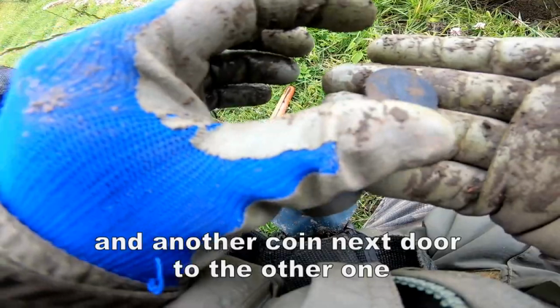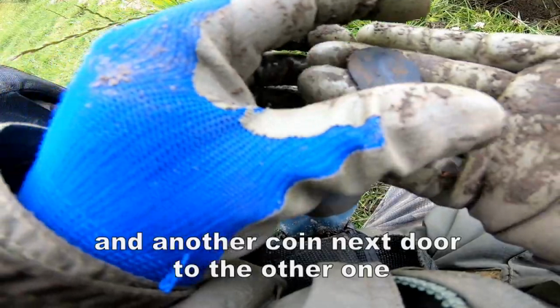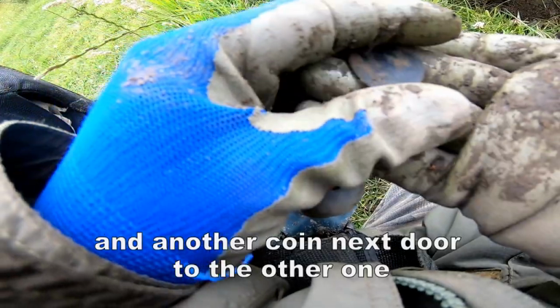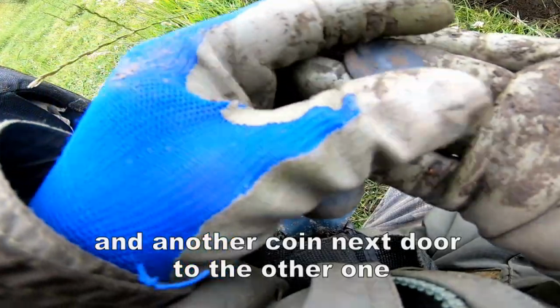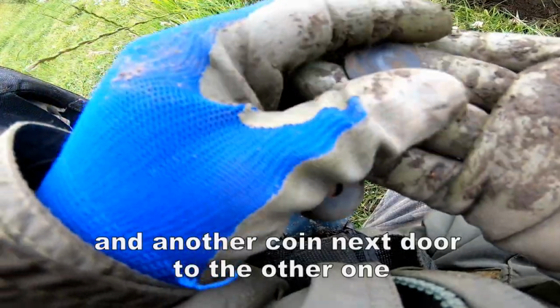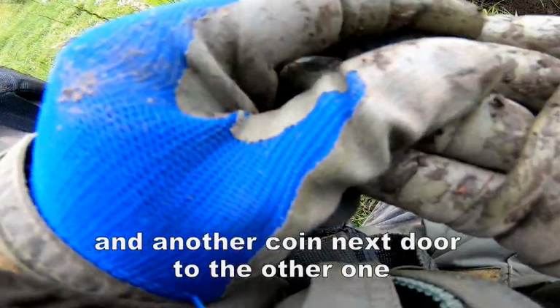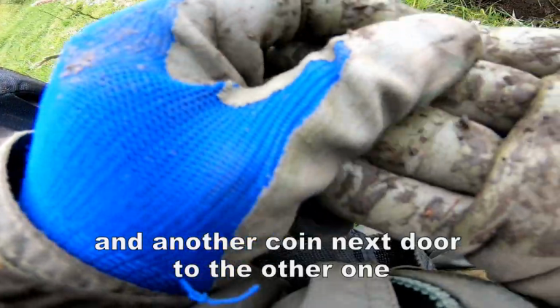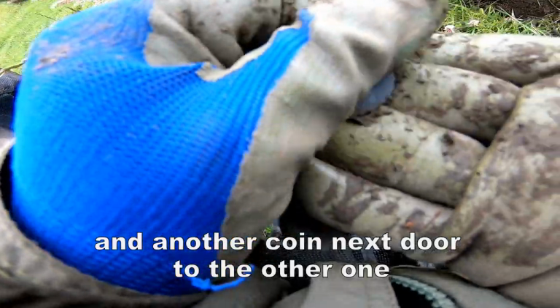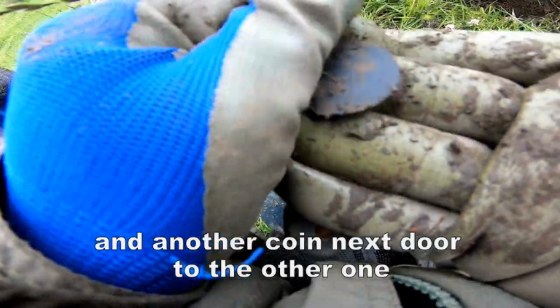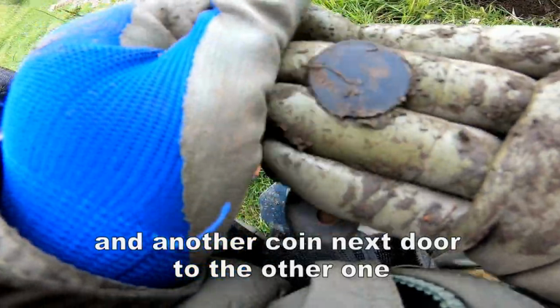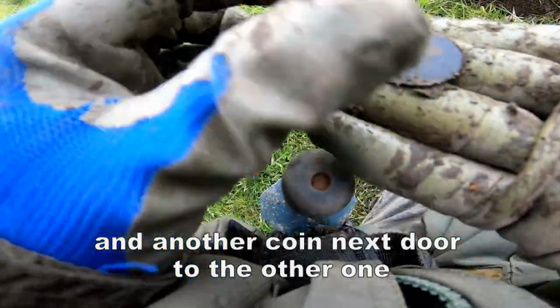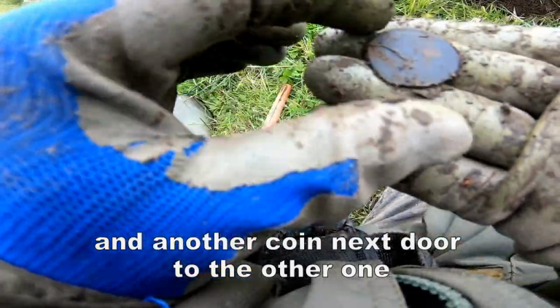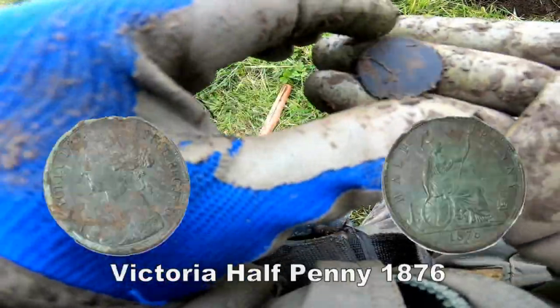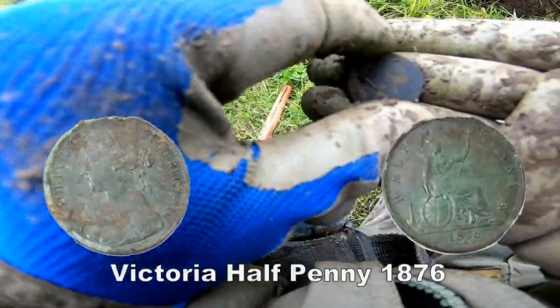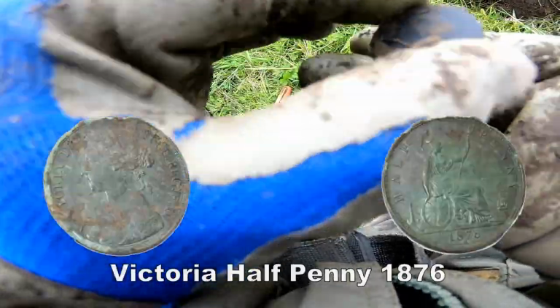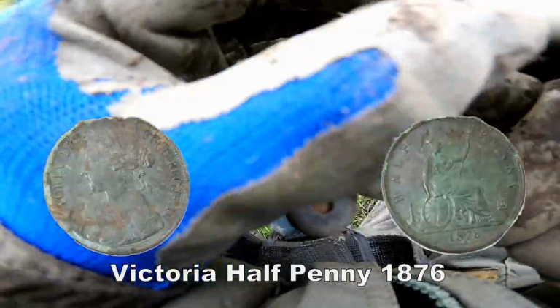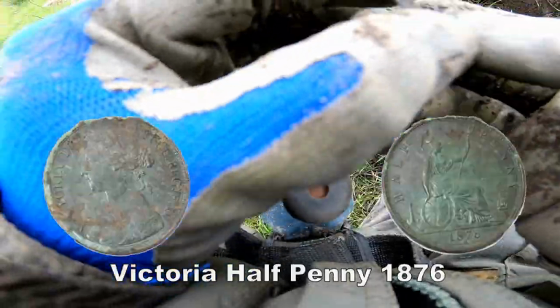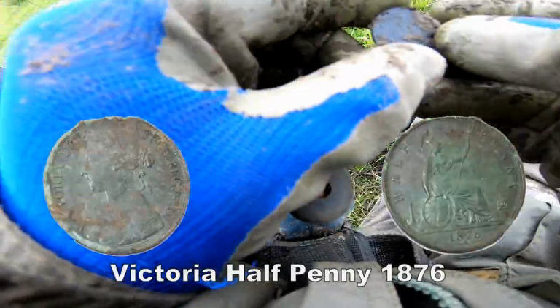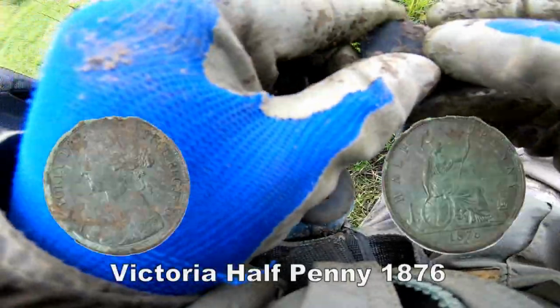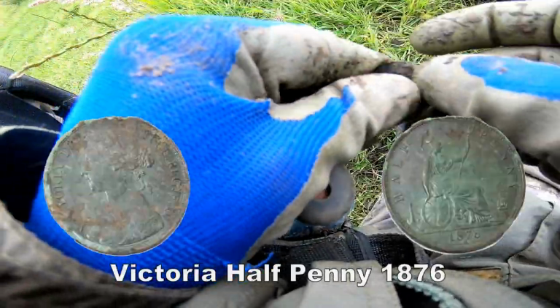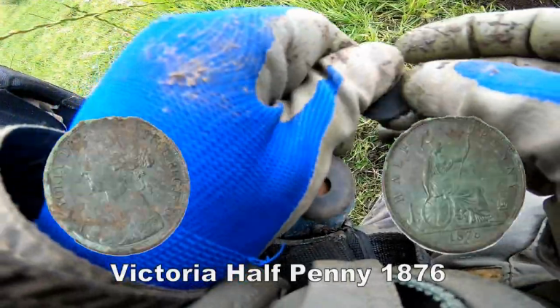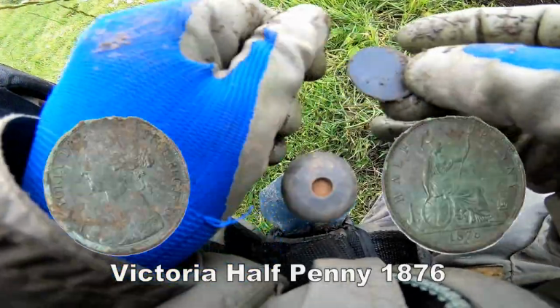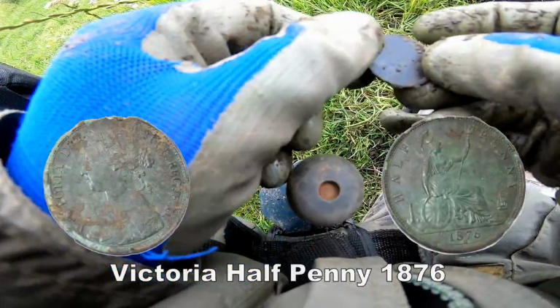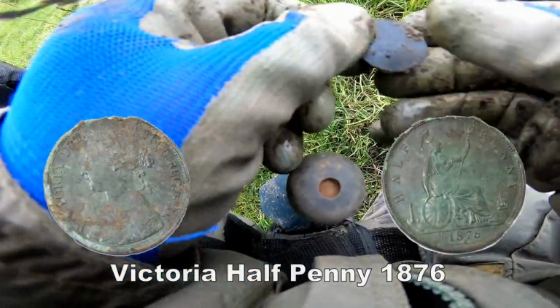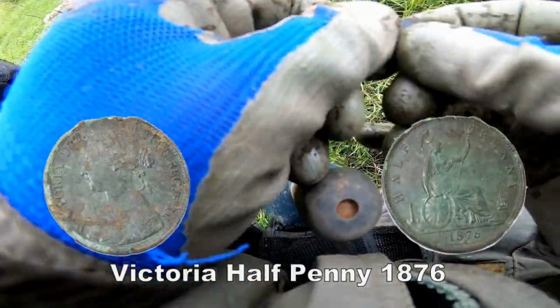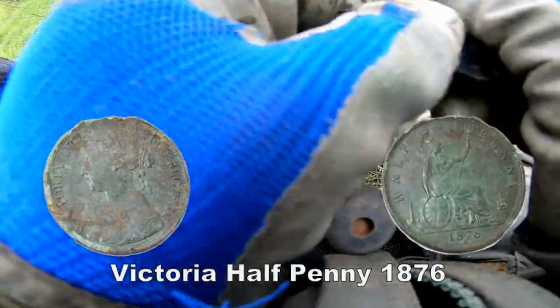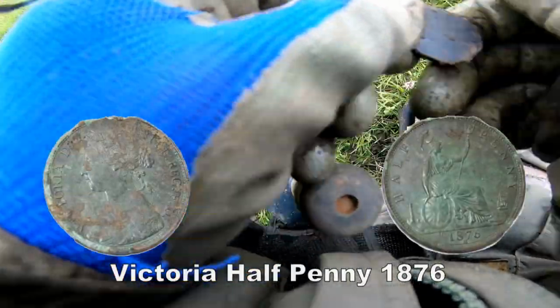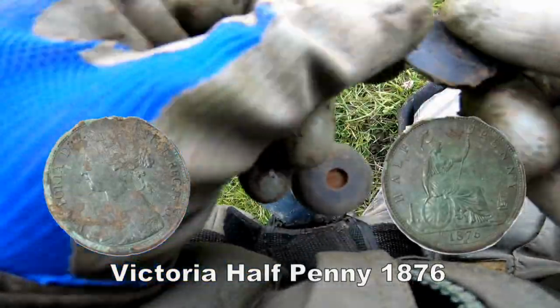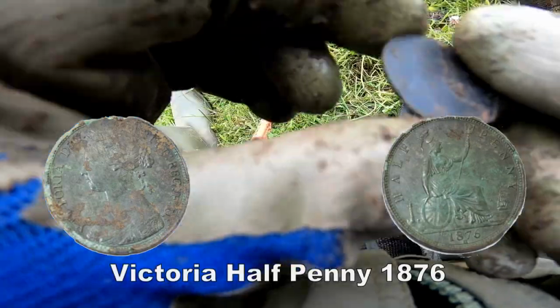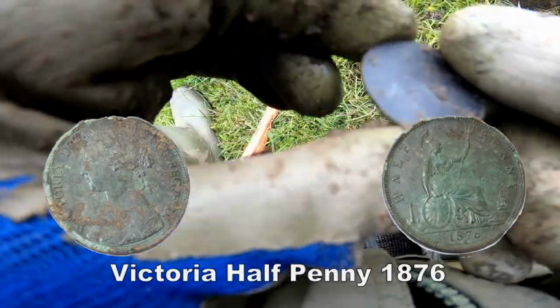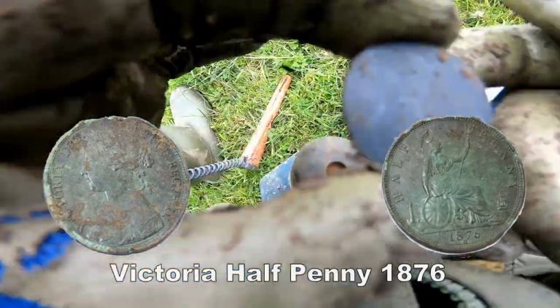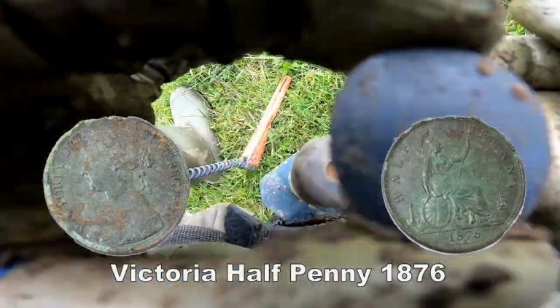Victorian half penny. That was quite deep, yet again.